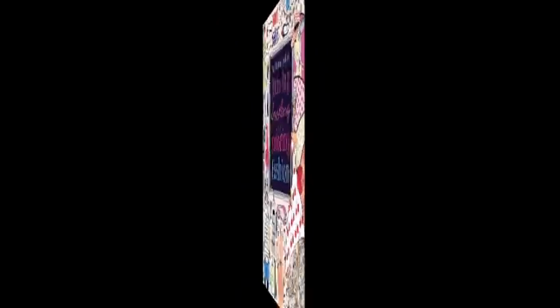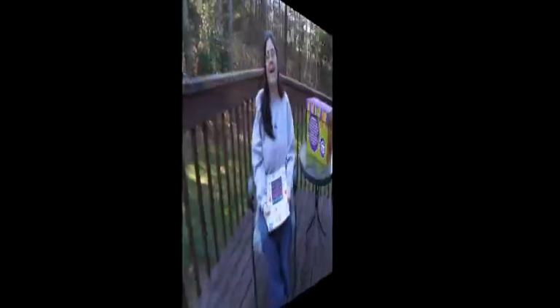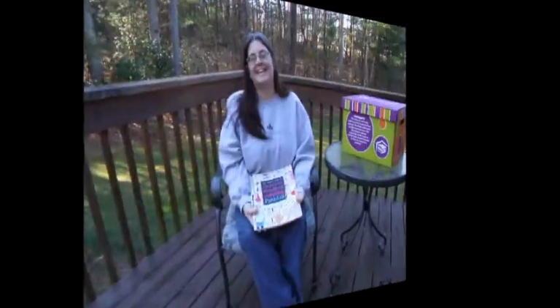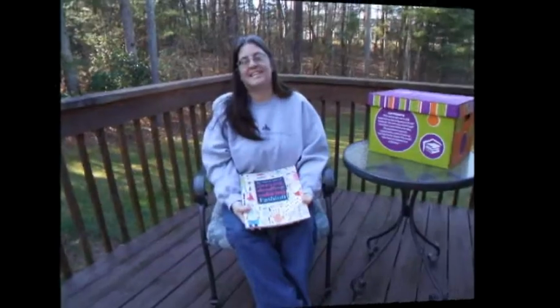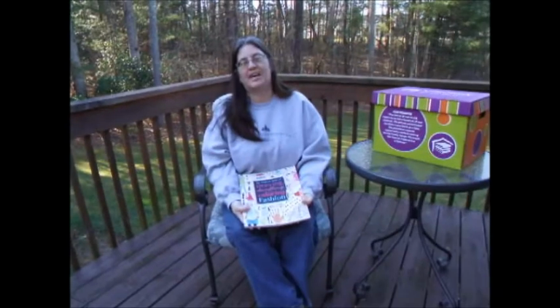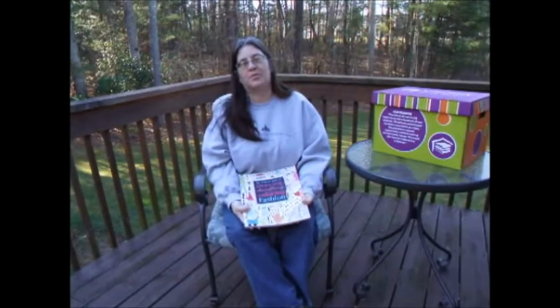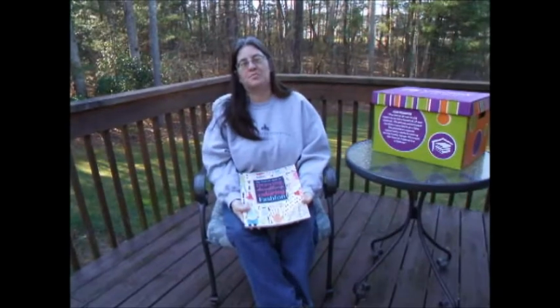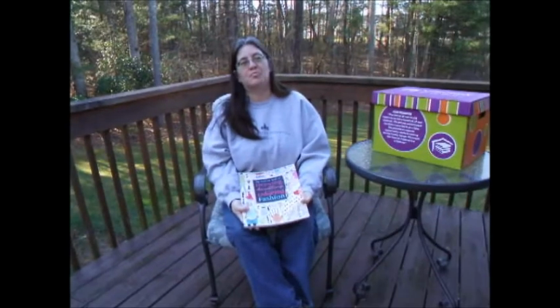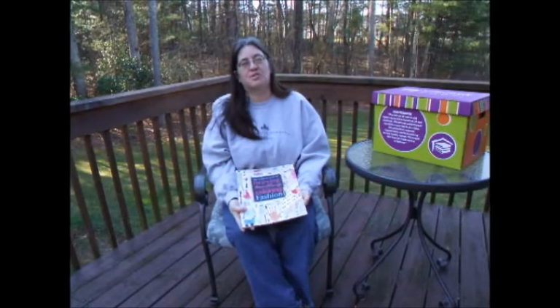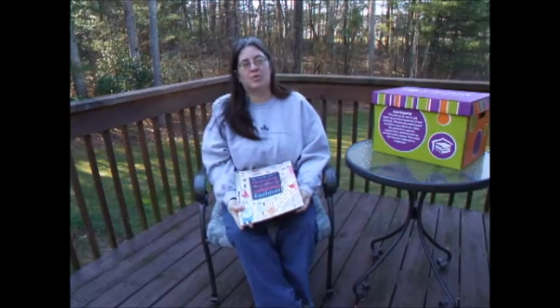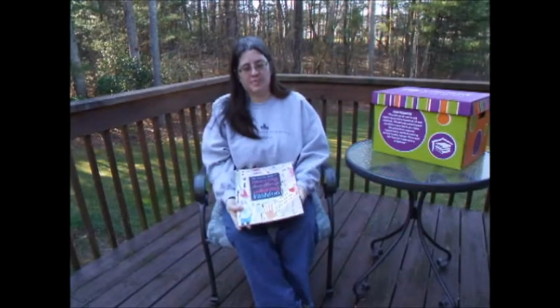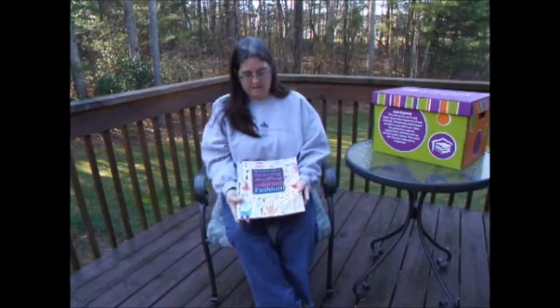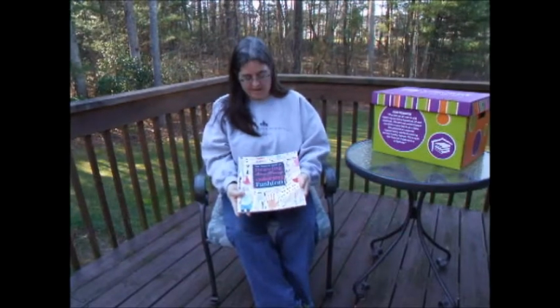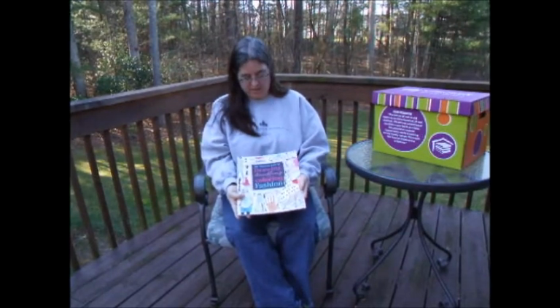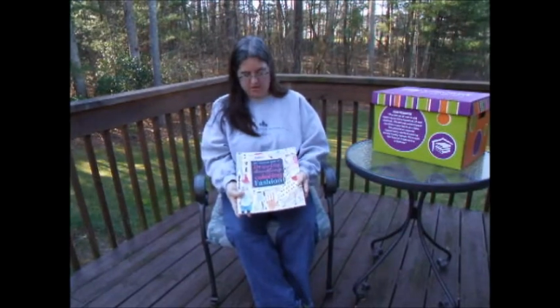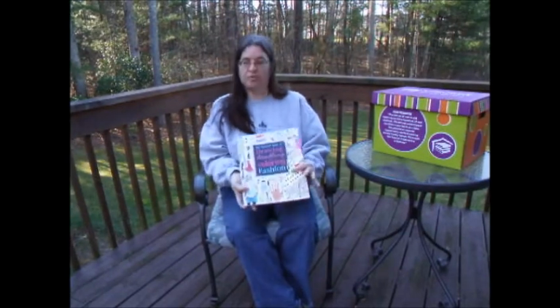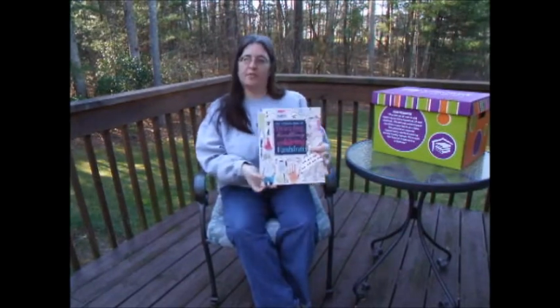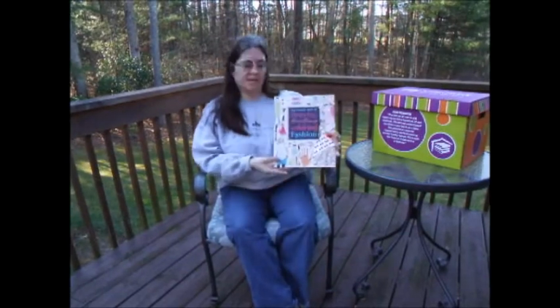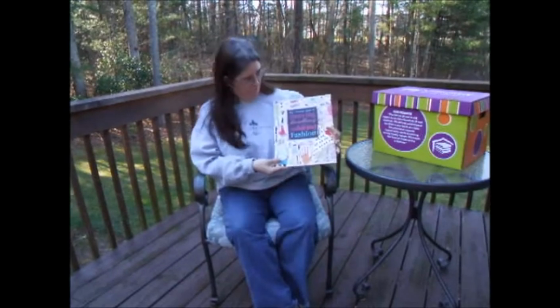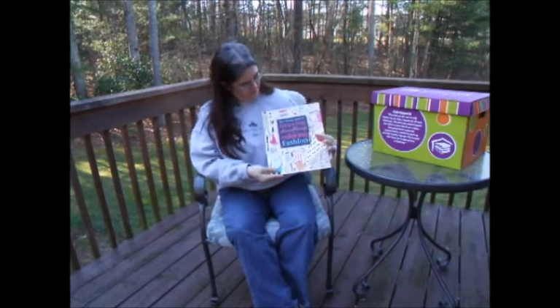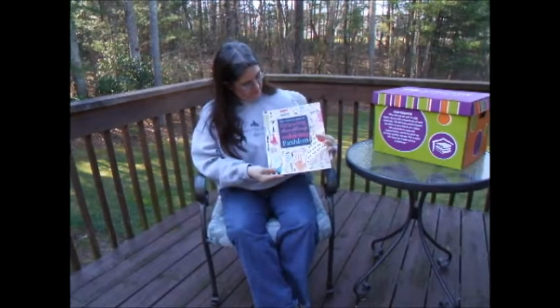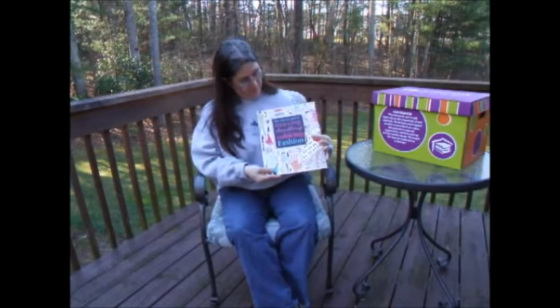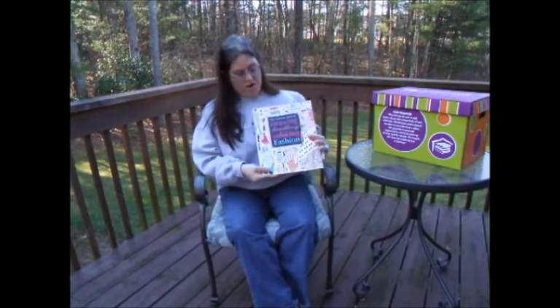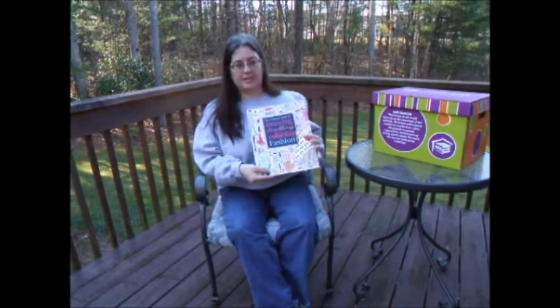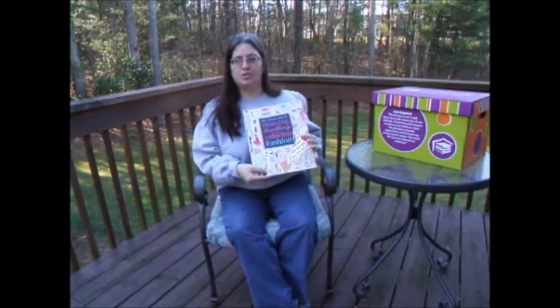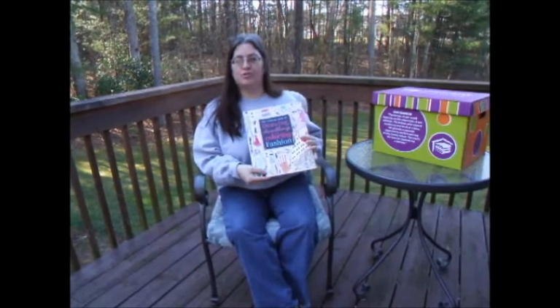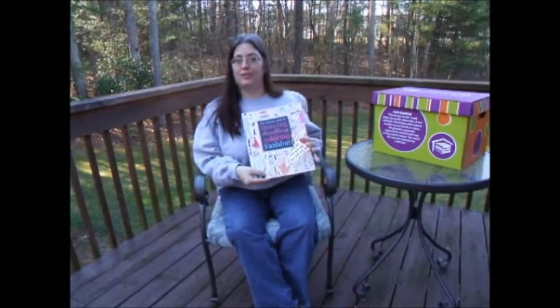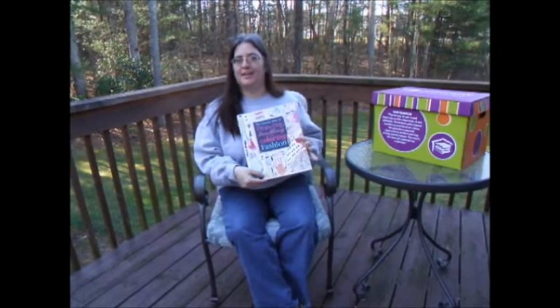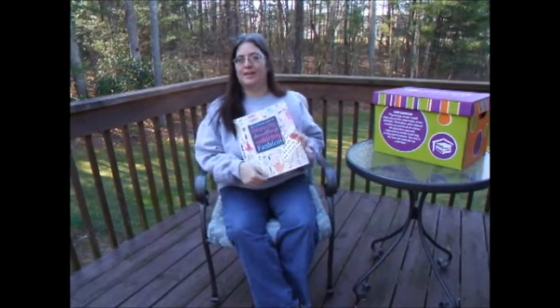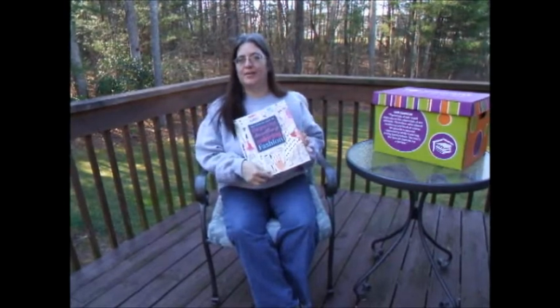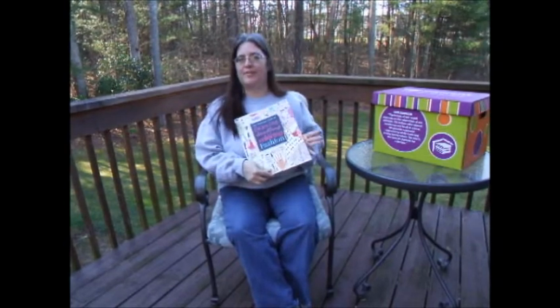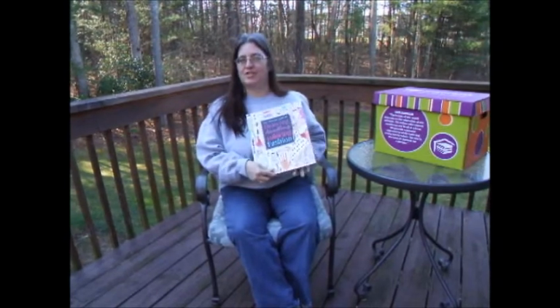Hi, it's Carol with Usborne Books and More, and today I want to talk to you about the Usborne Book of Drawing, Doodling, and Coloring Fashion.